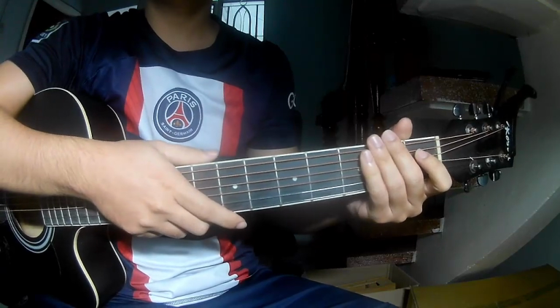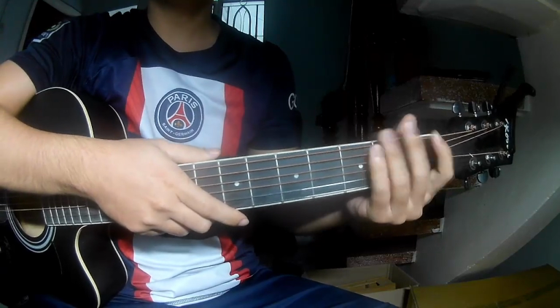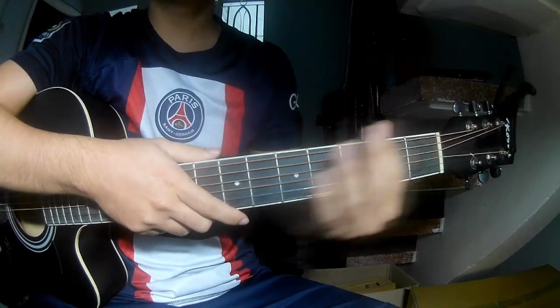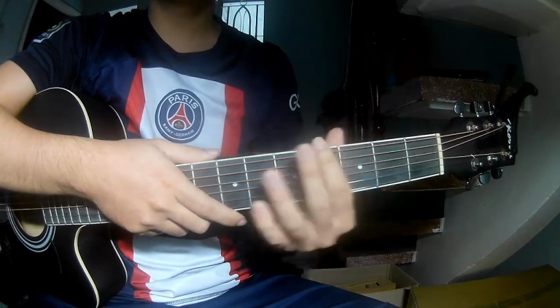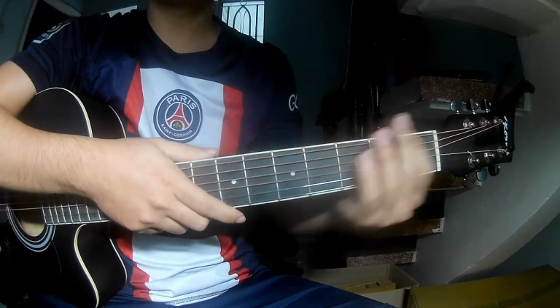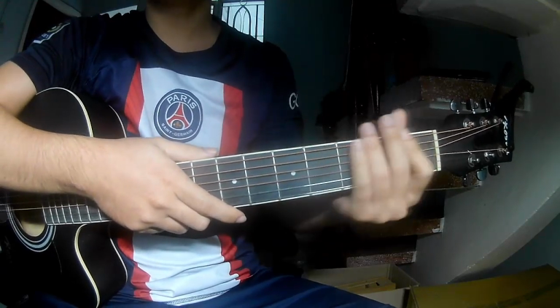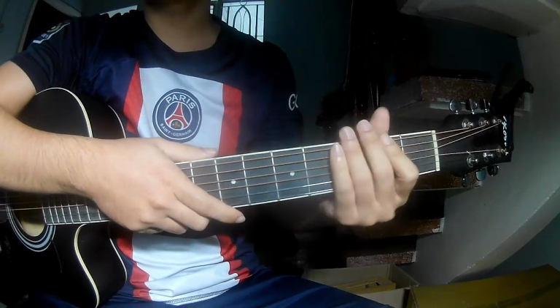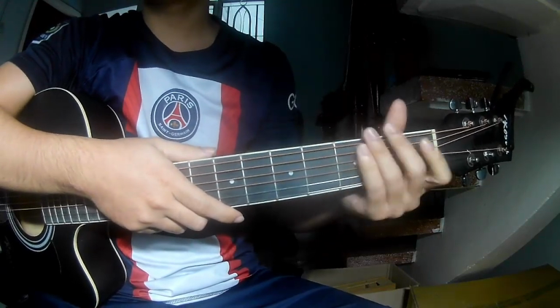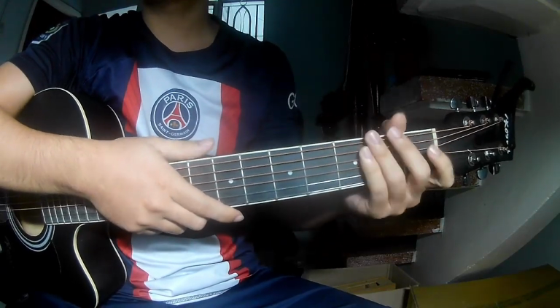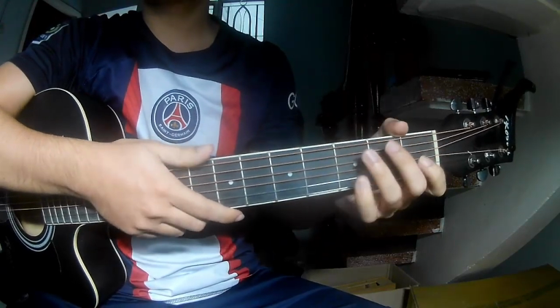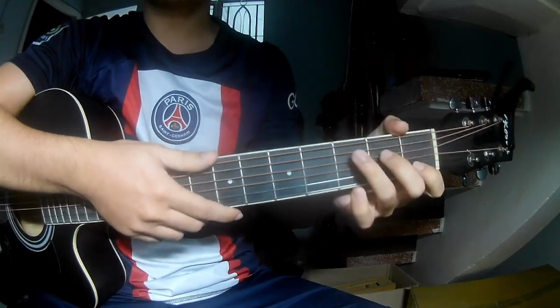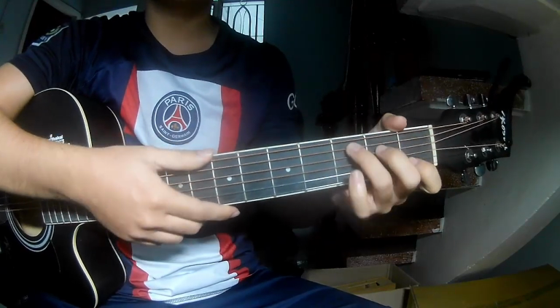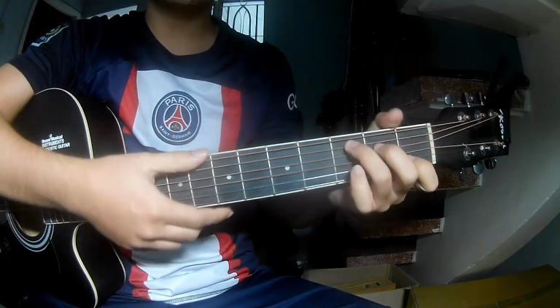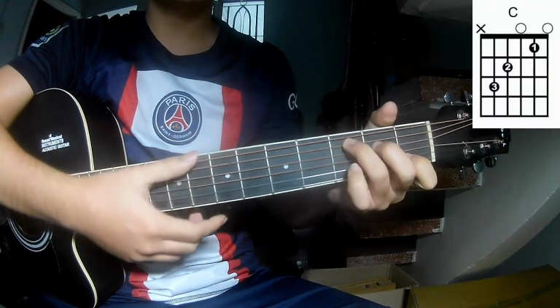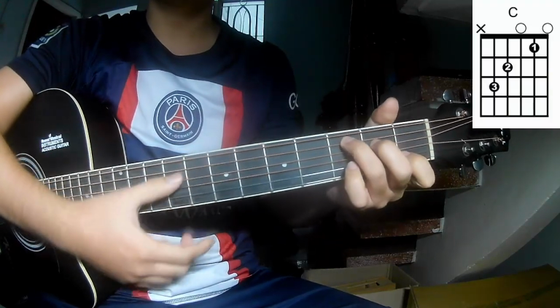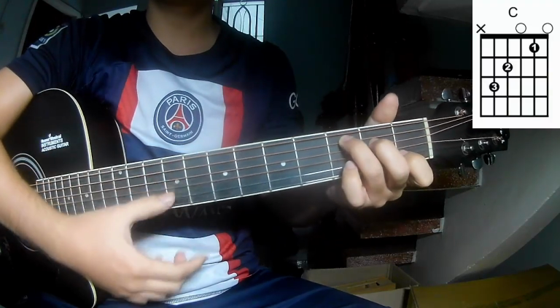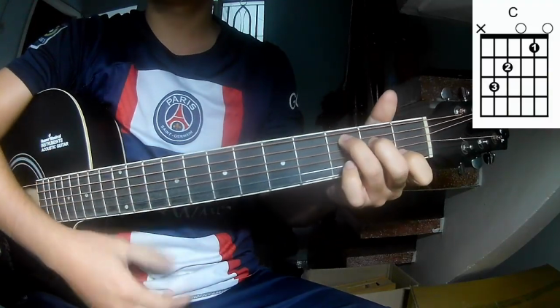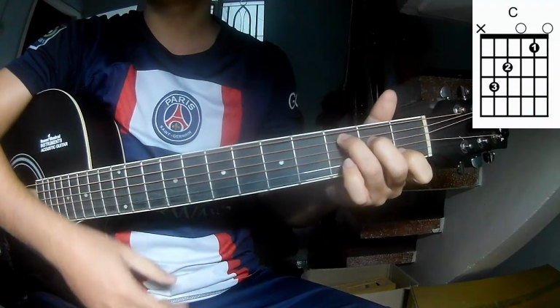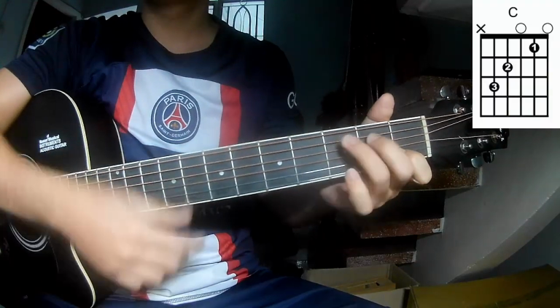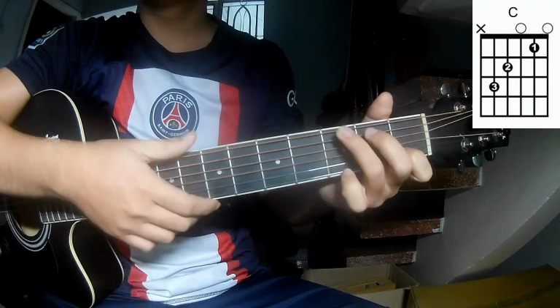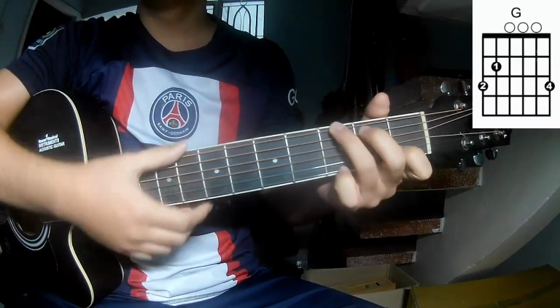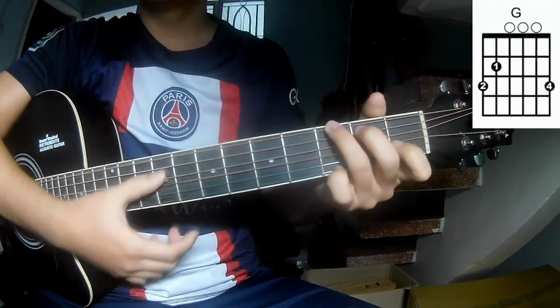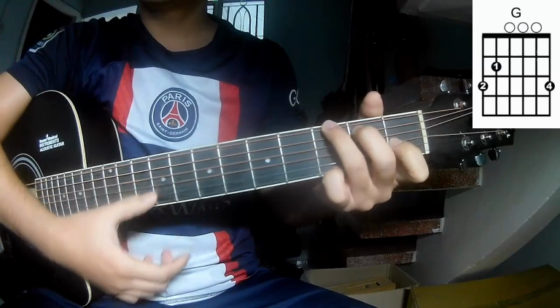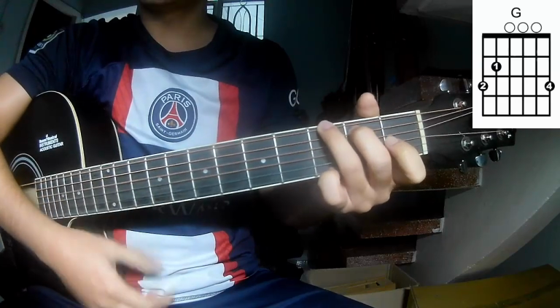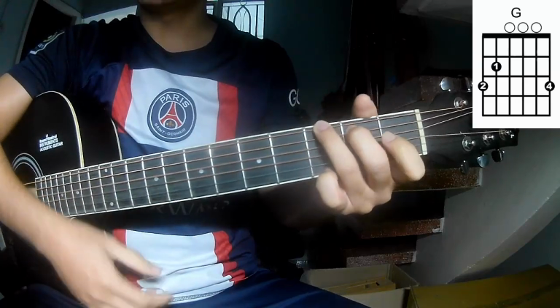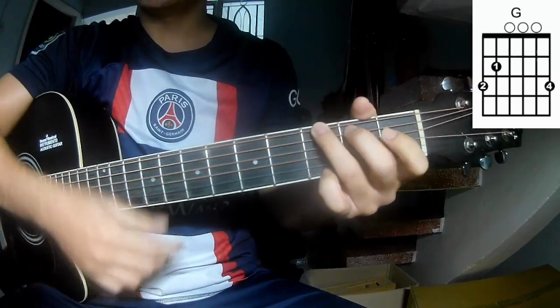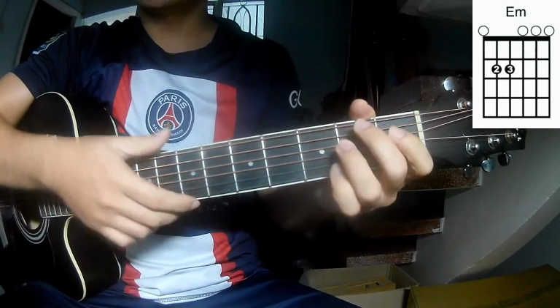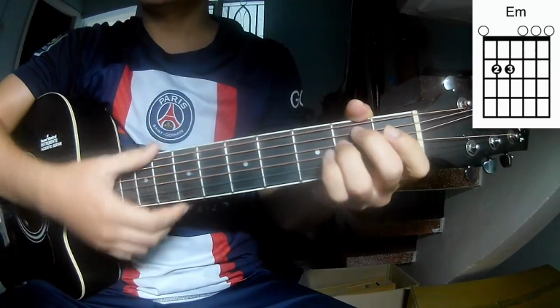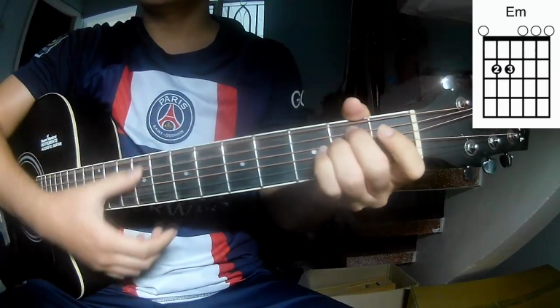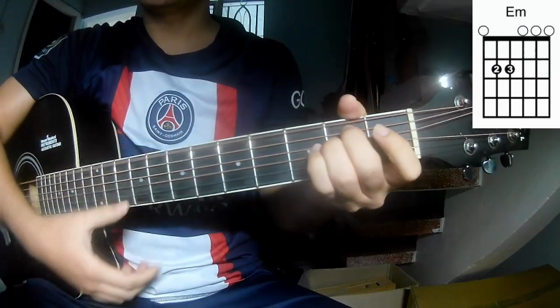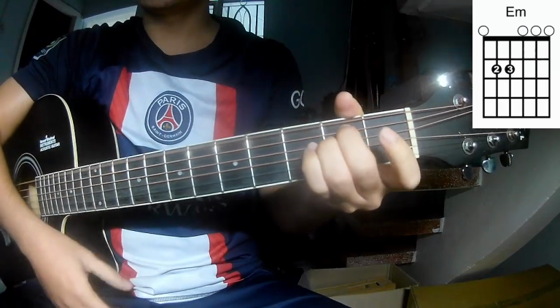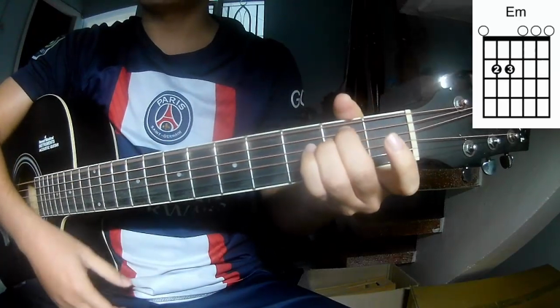First, the chords are called R, C, G, E, and M.